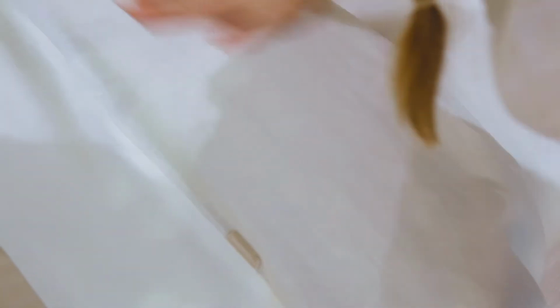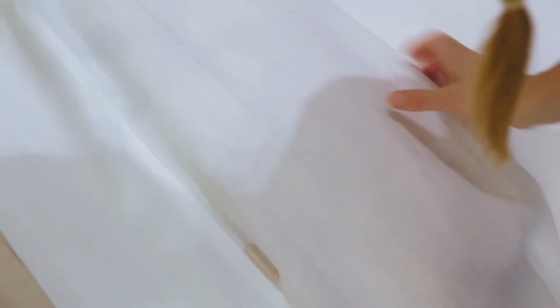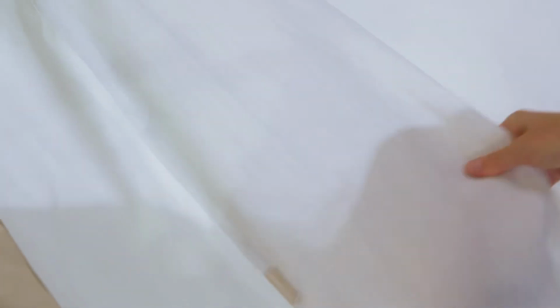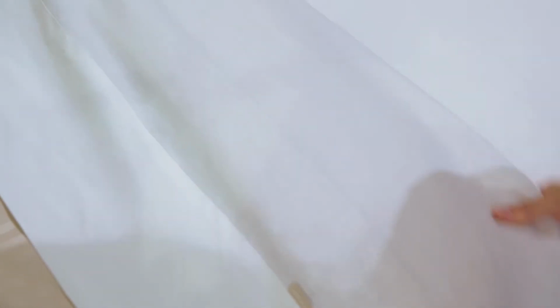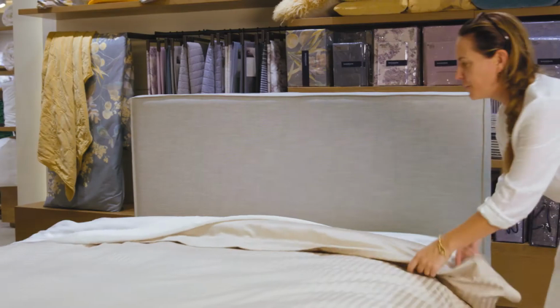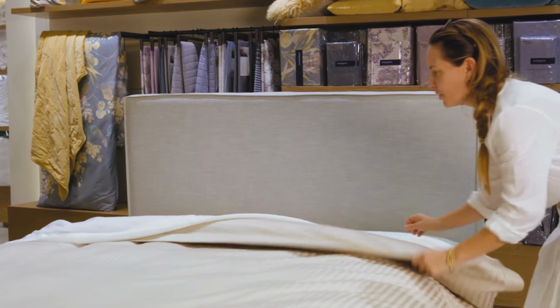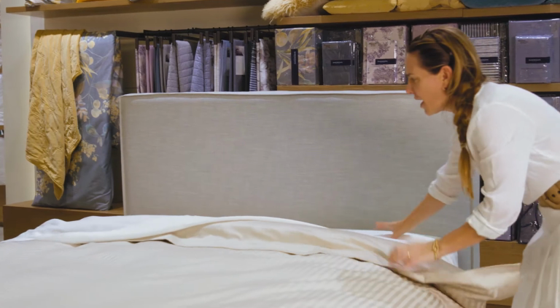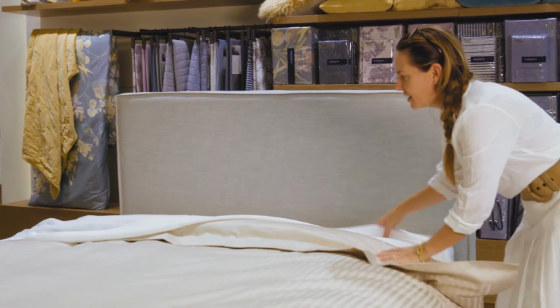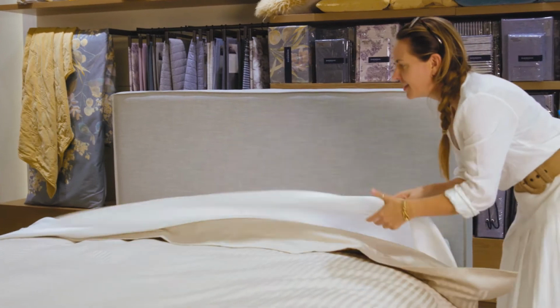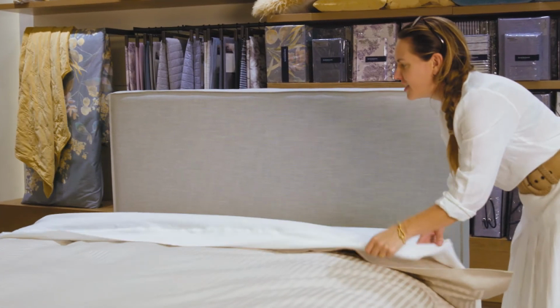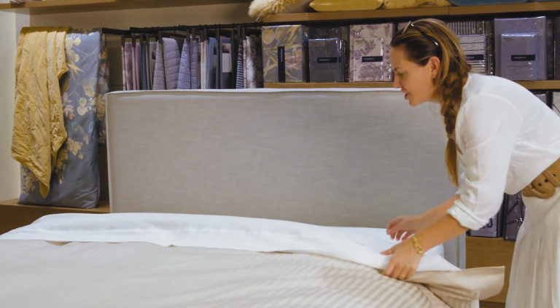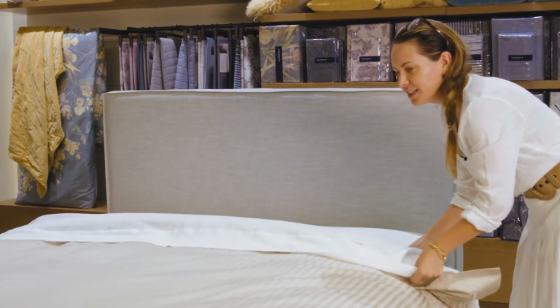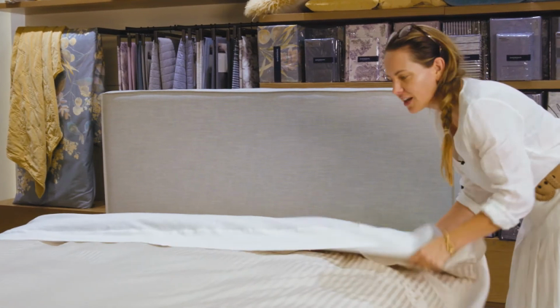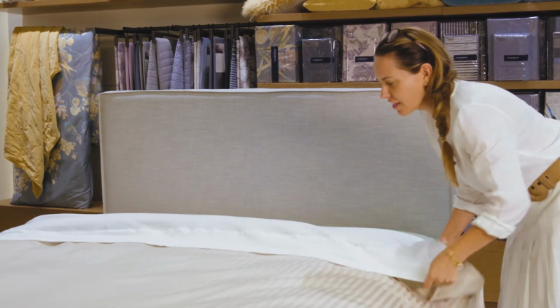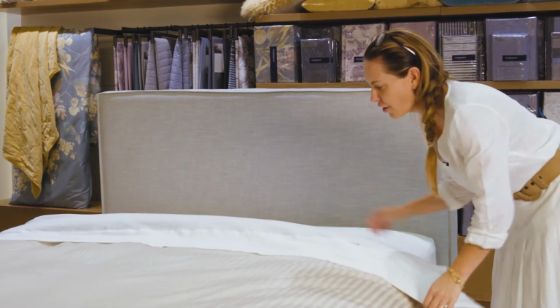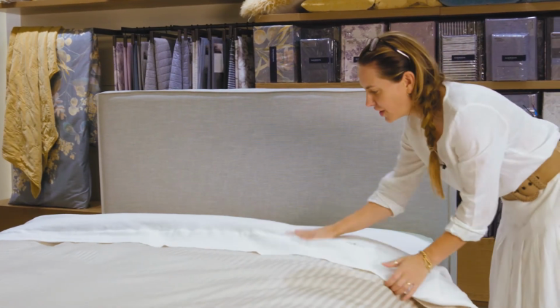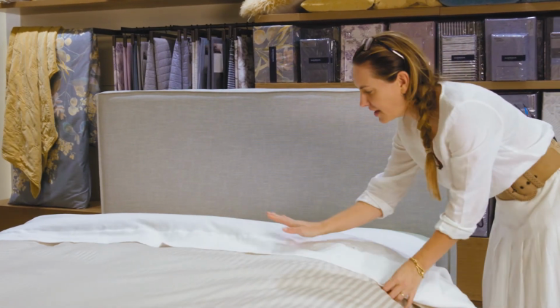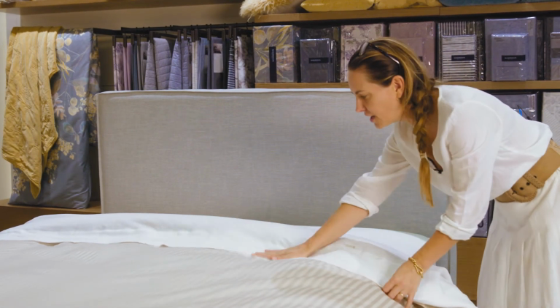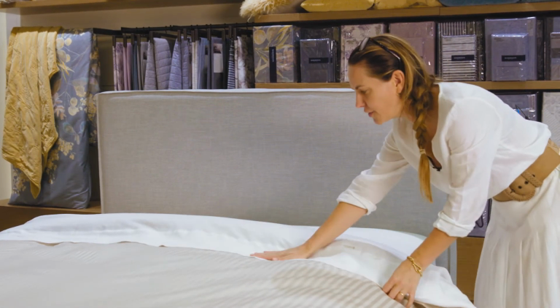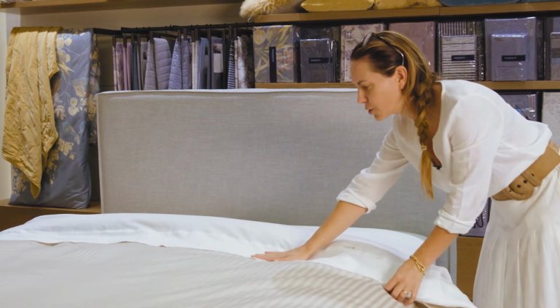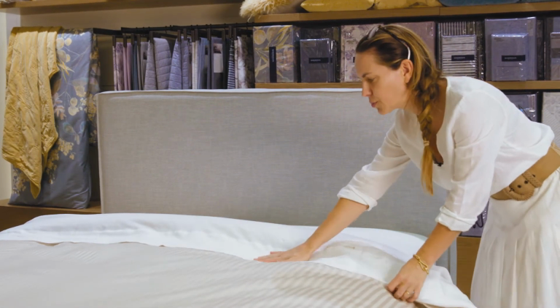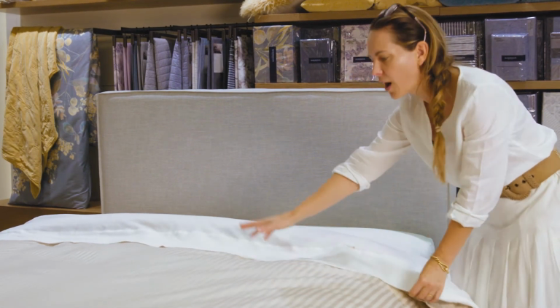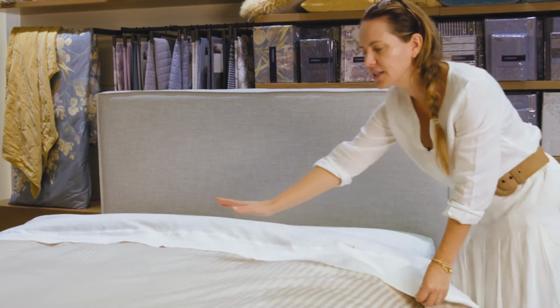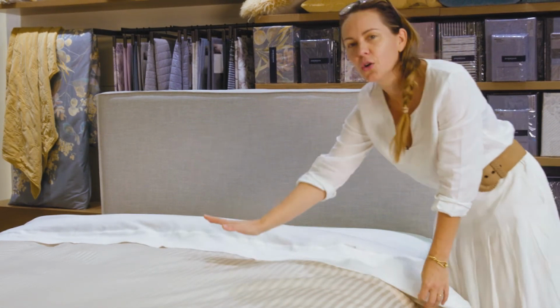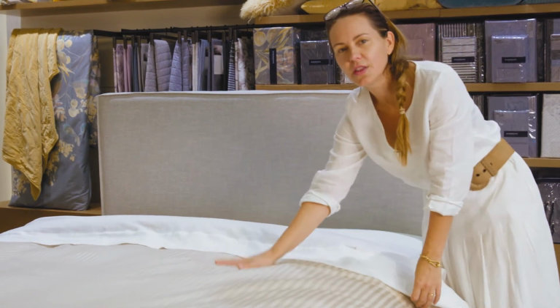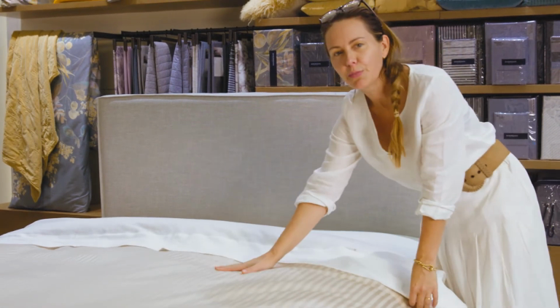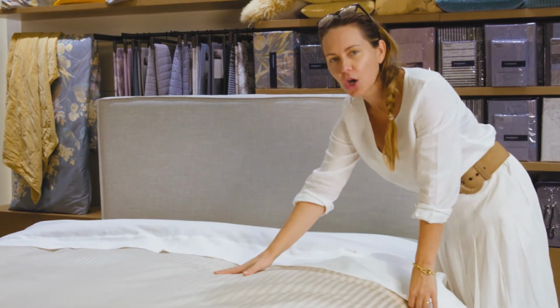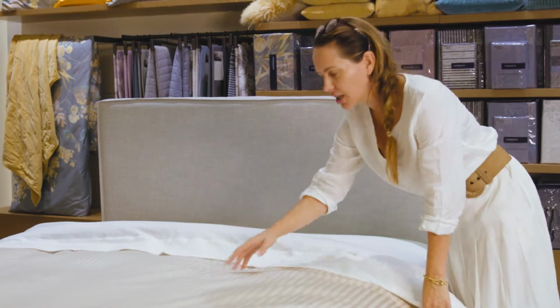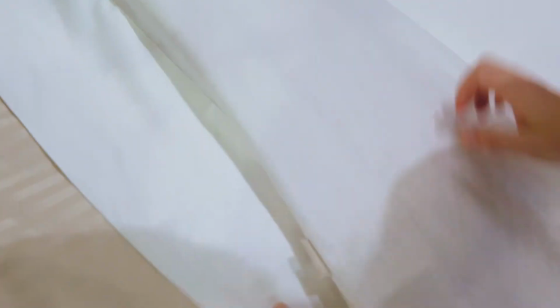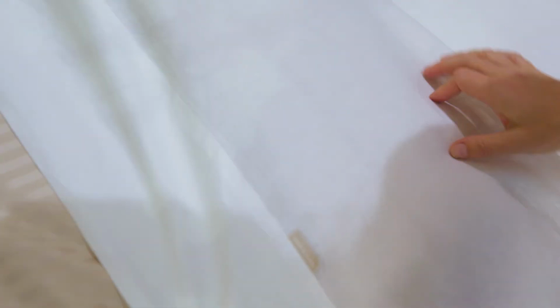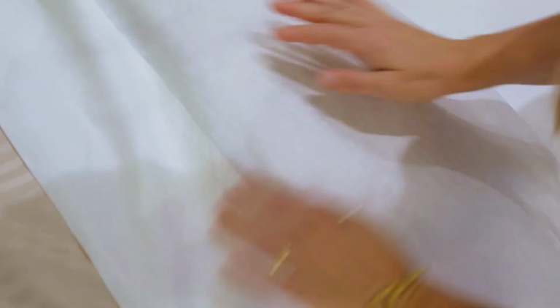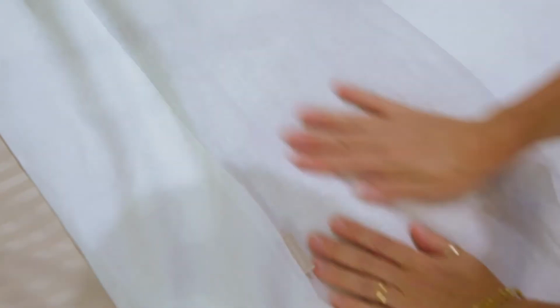I always like to reveal my sheets. I like the overlay and I love this crisp white with this birch colour of the Millennia.